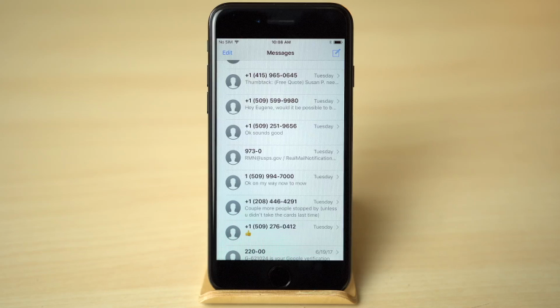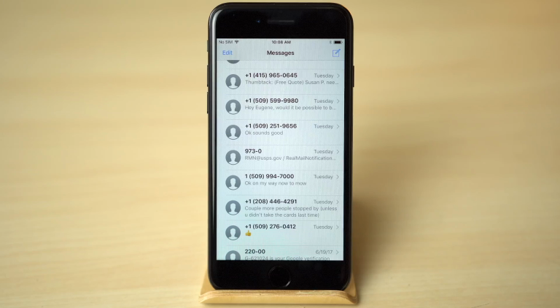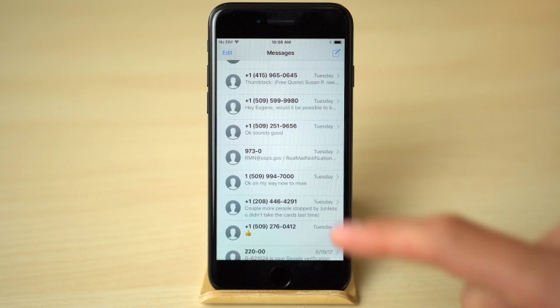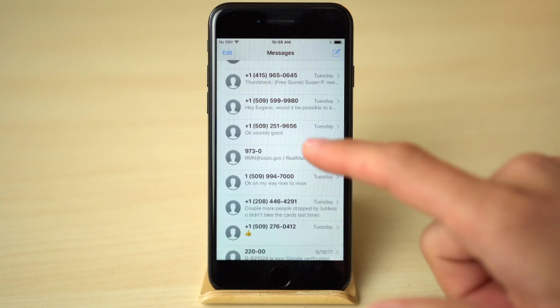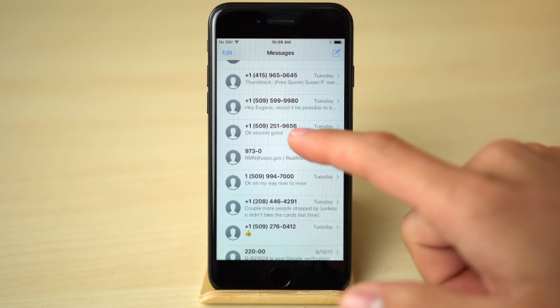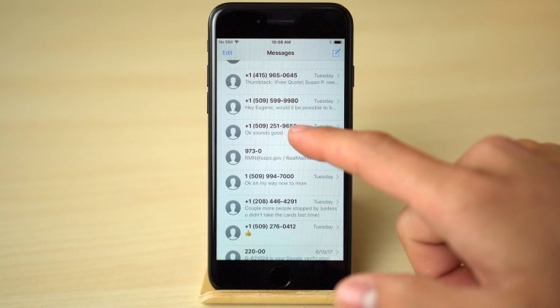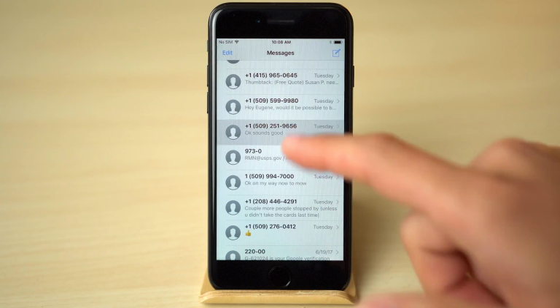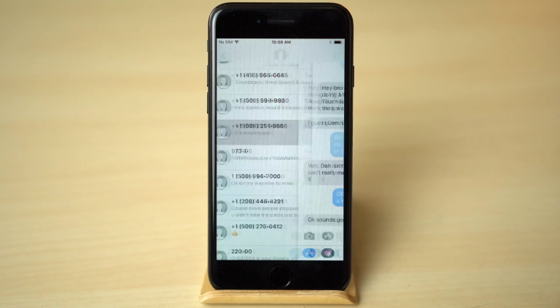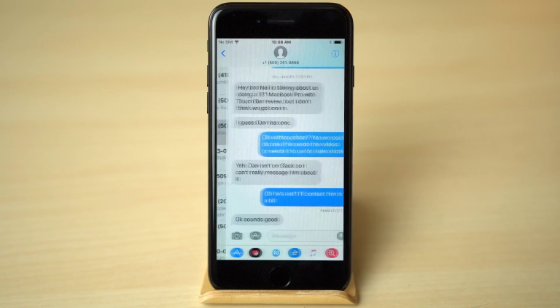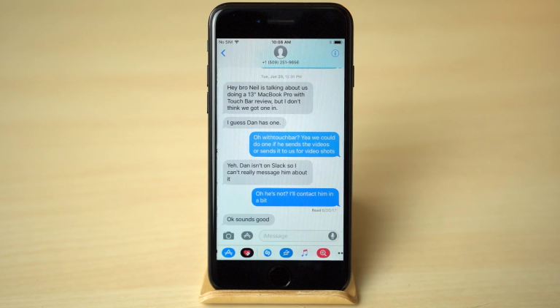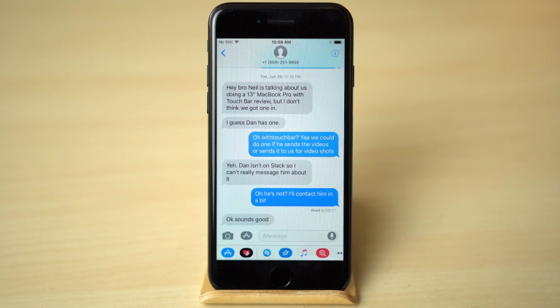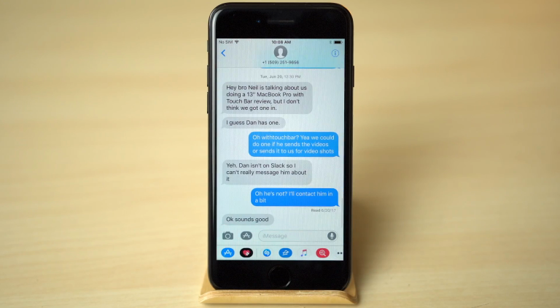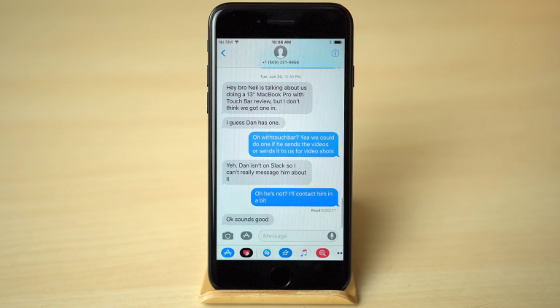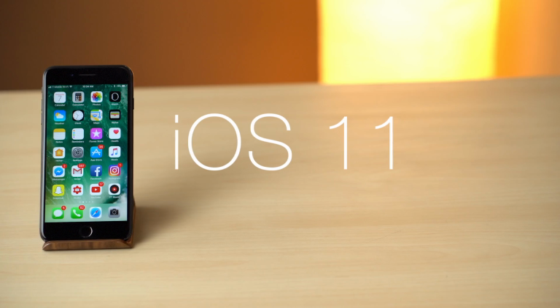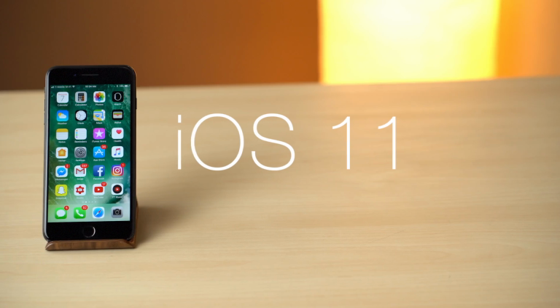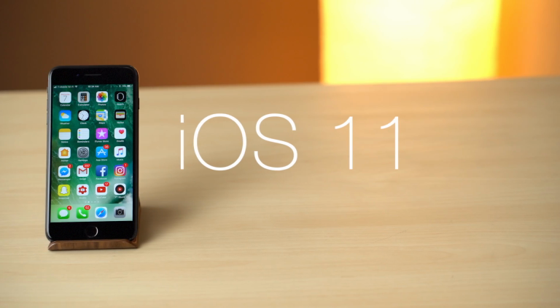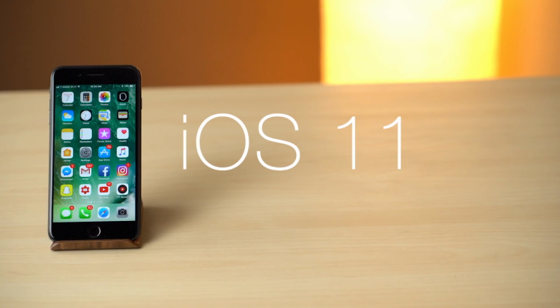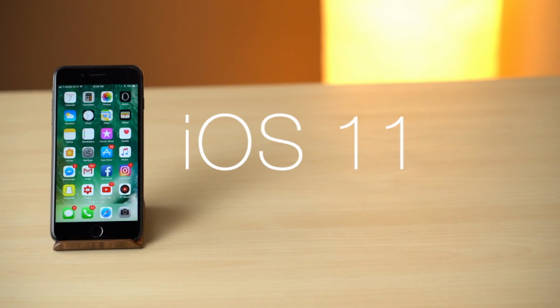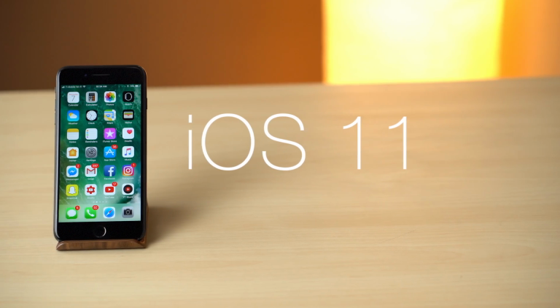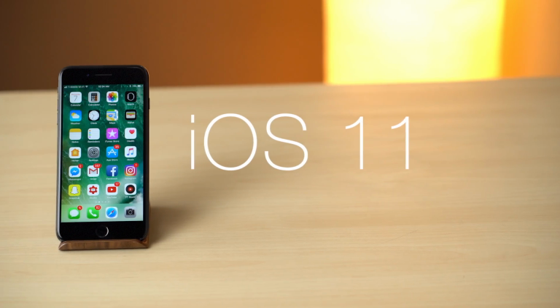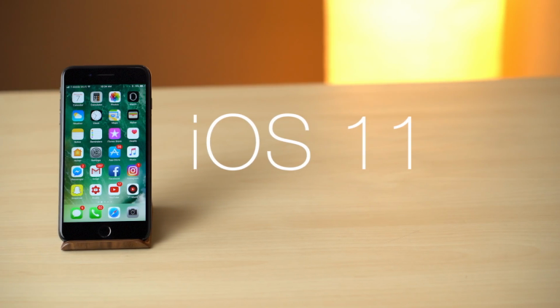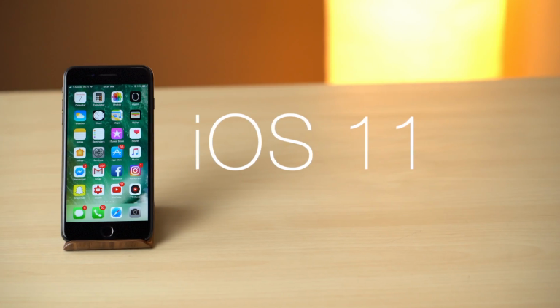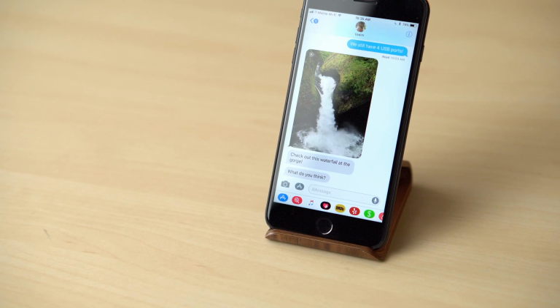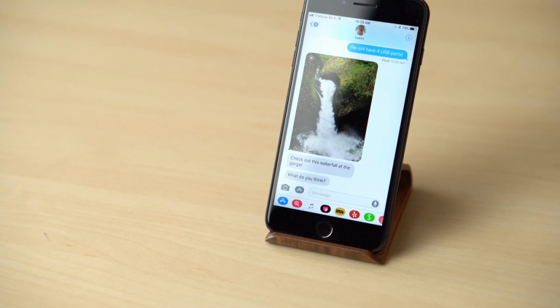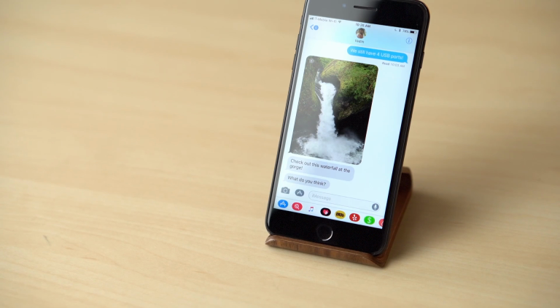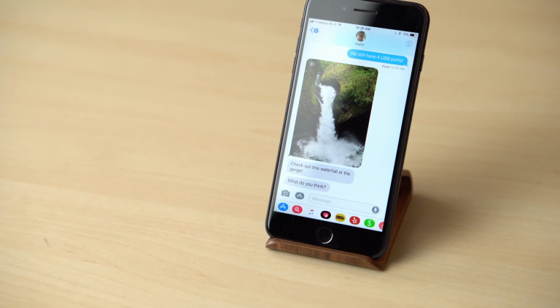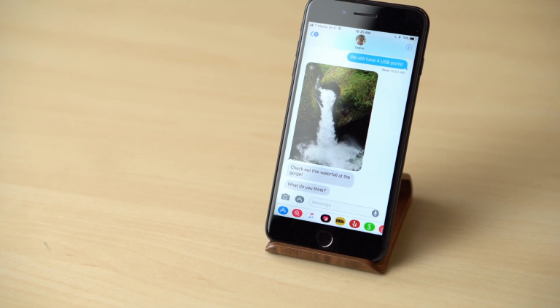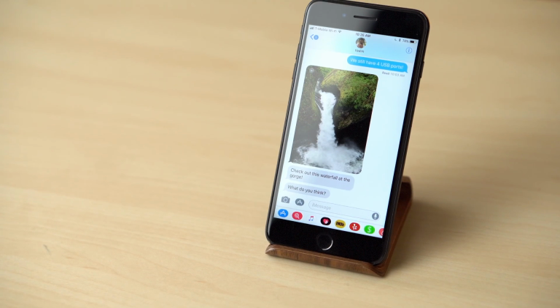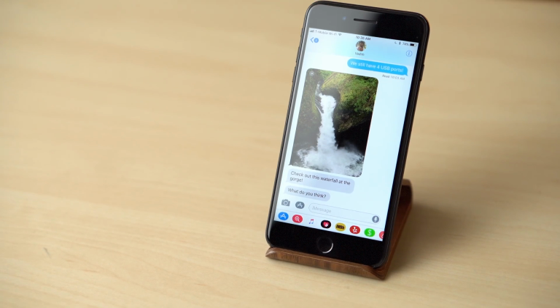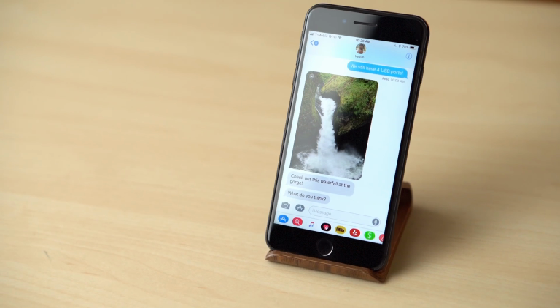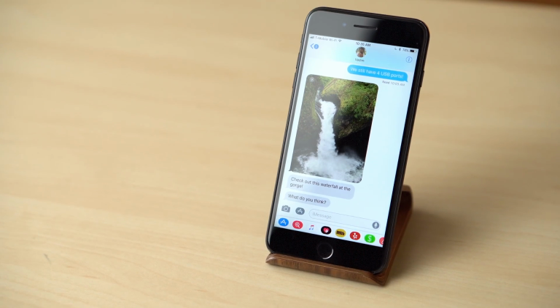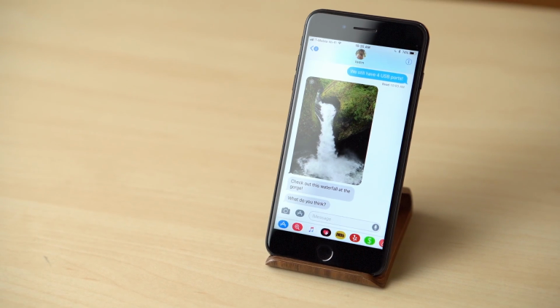Apple's Messages app will be overhauled this fall with the release of iOS 11. Here's a rundown of what you can expect.